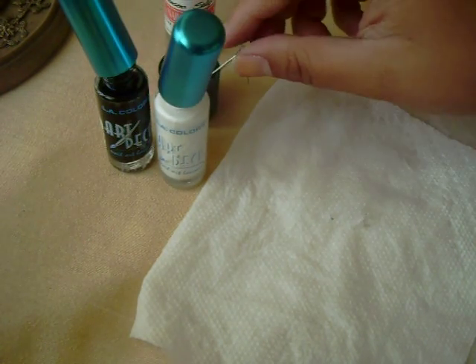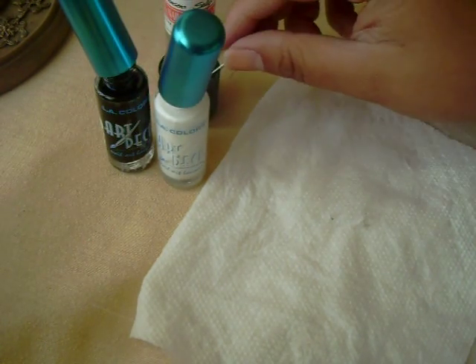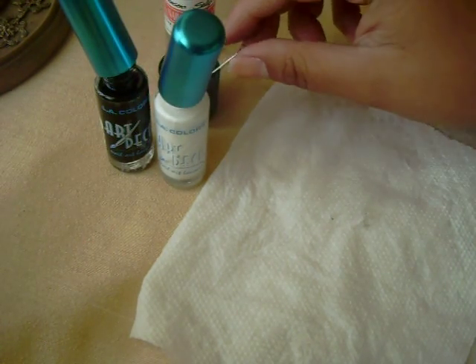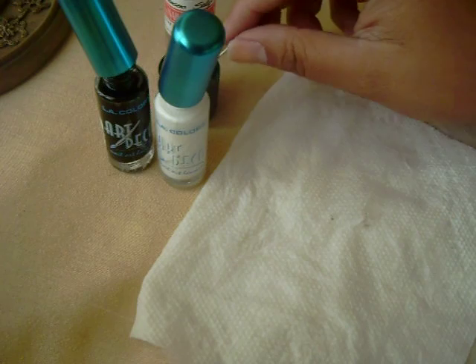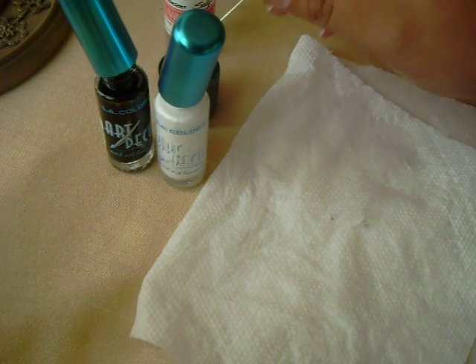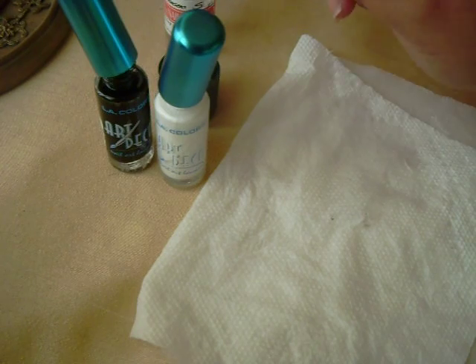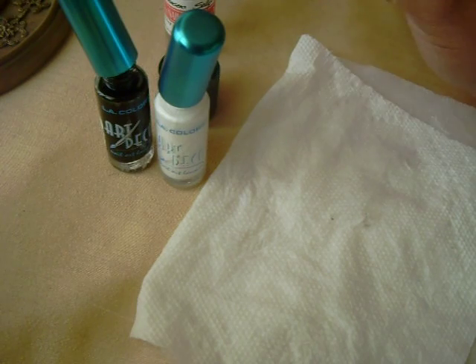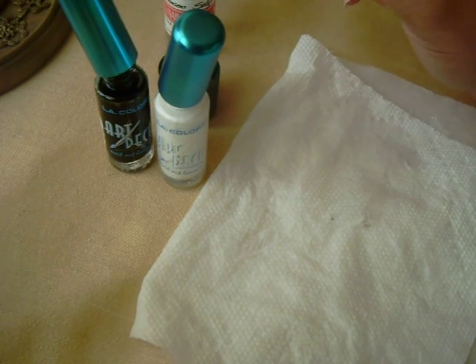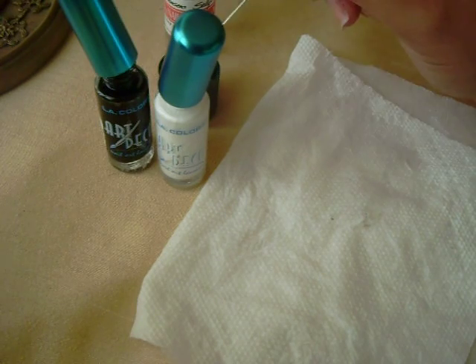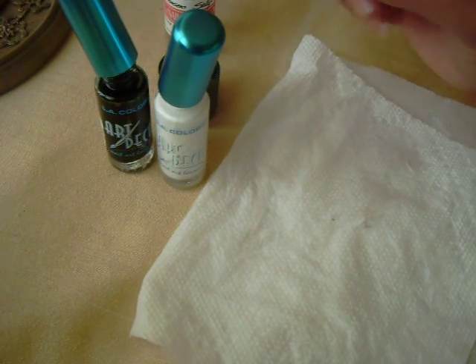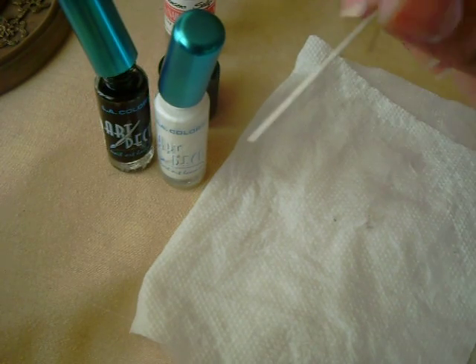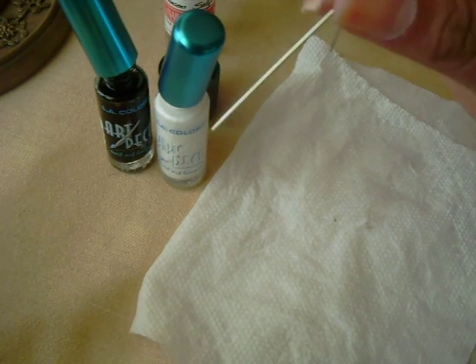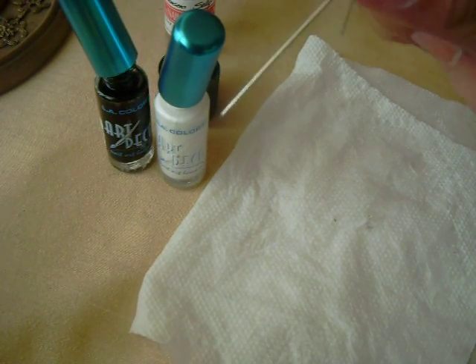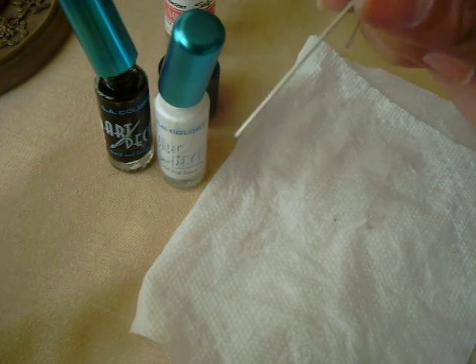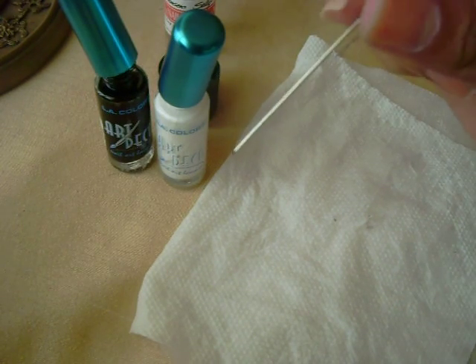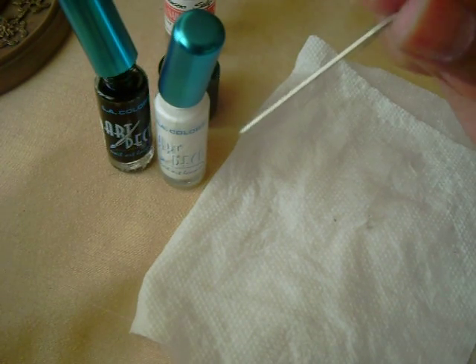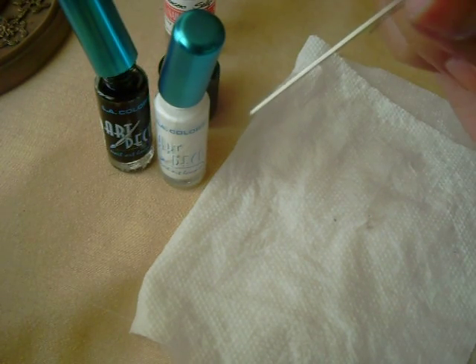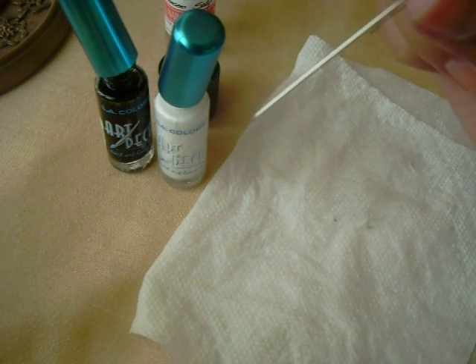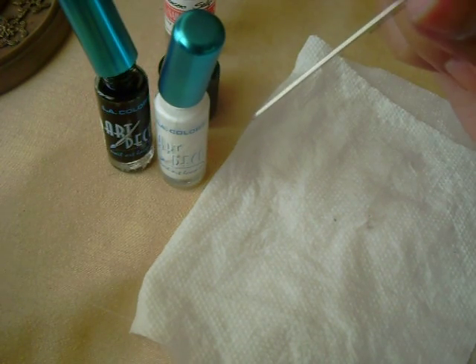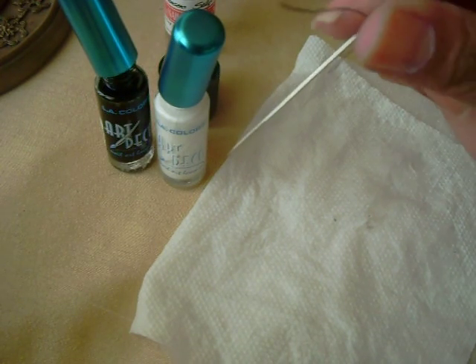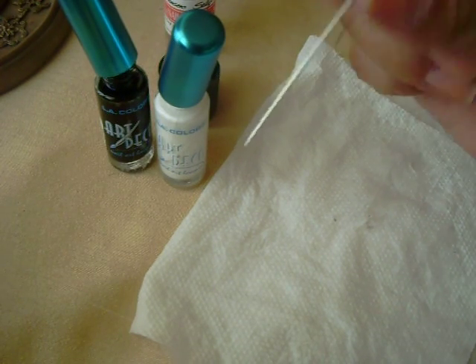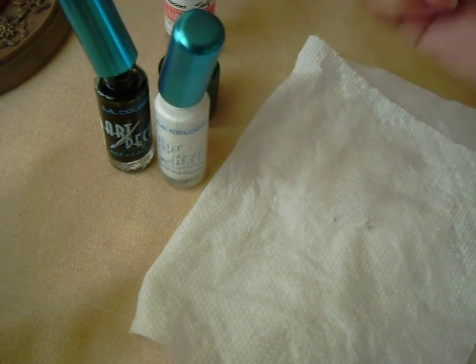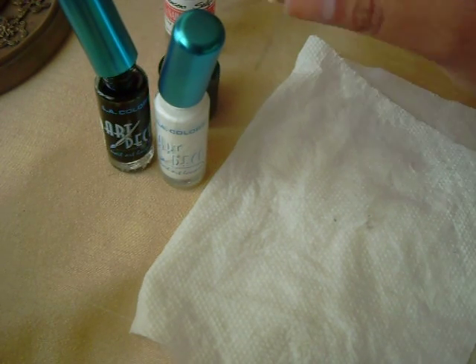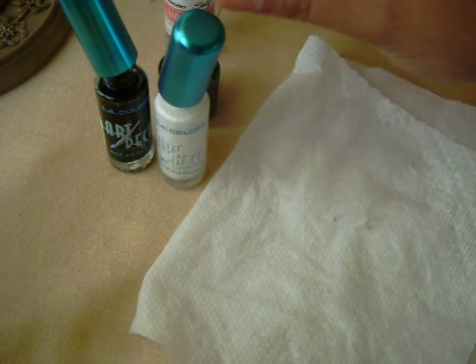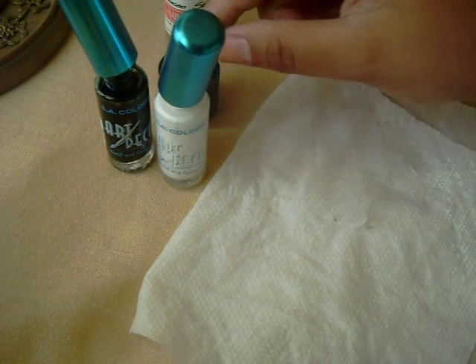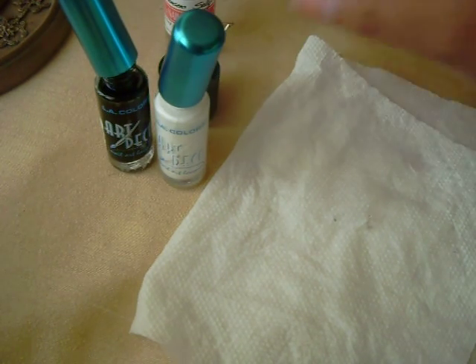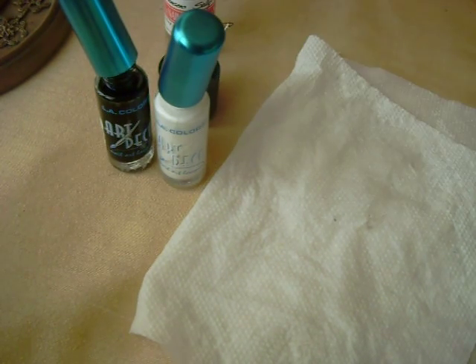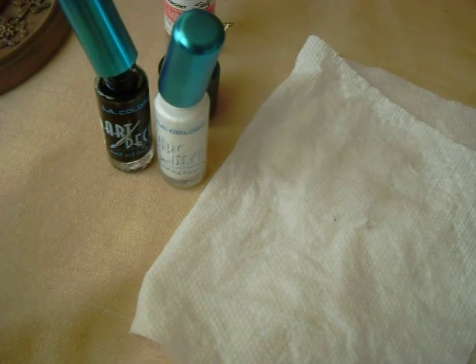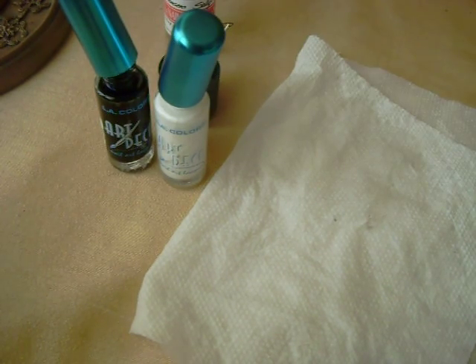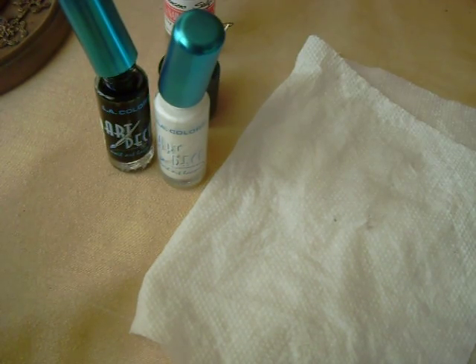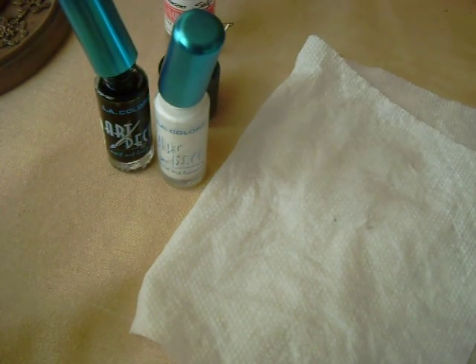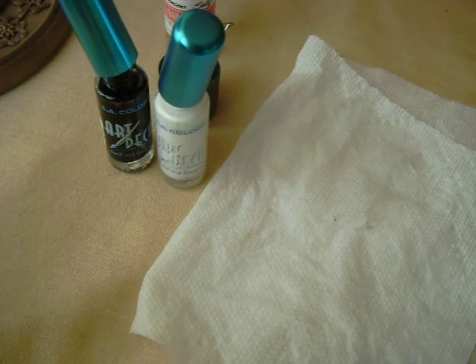You're also going to need a sharp little object. I'm using a sewing needle, and that's pretty much it.